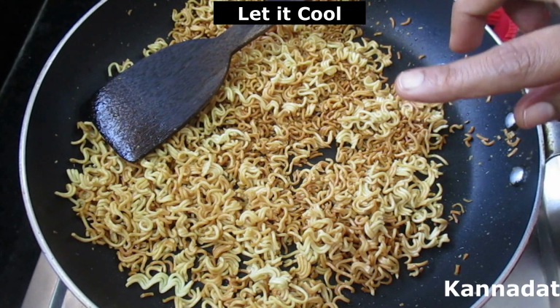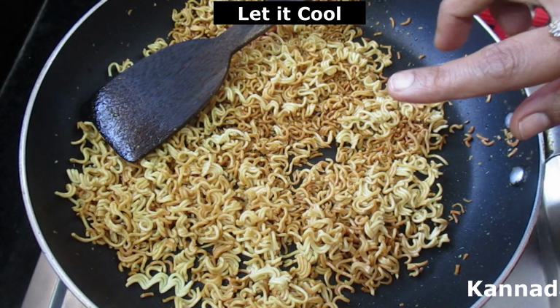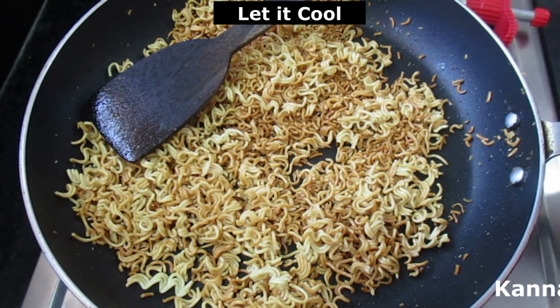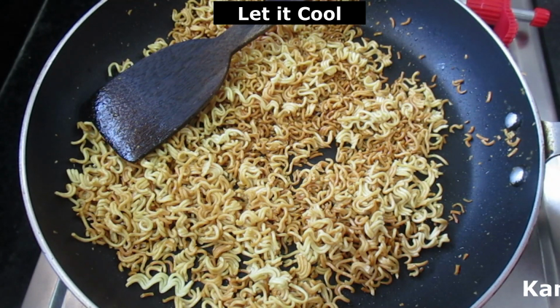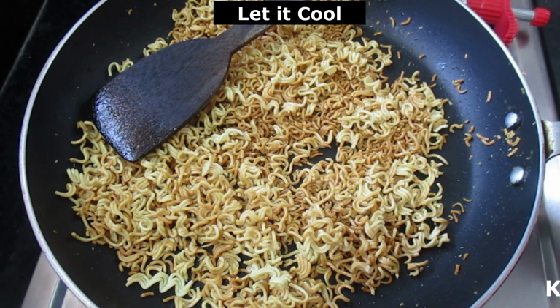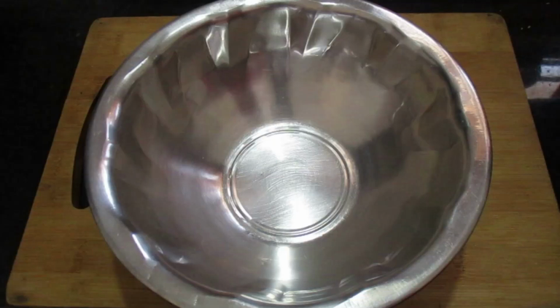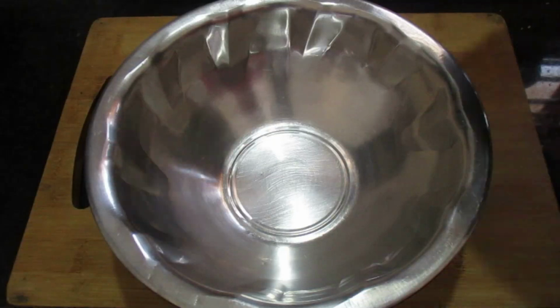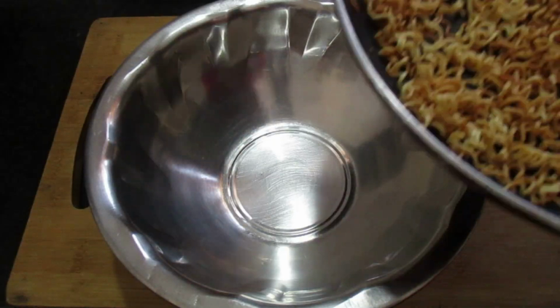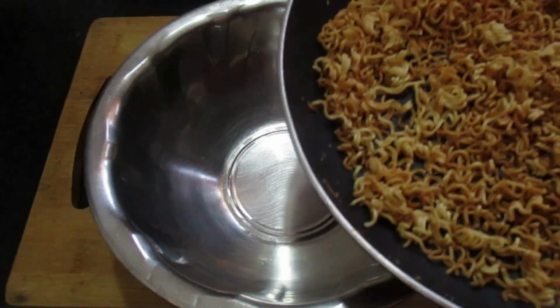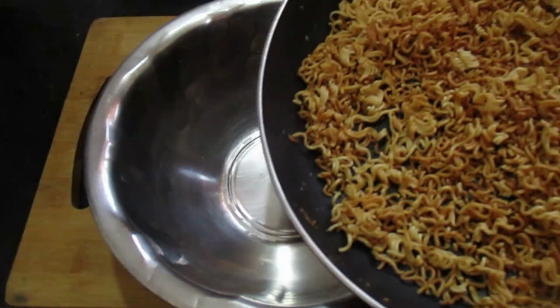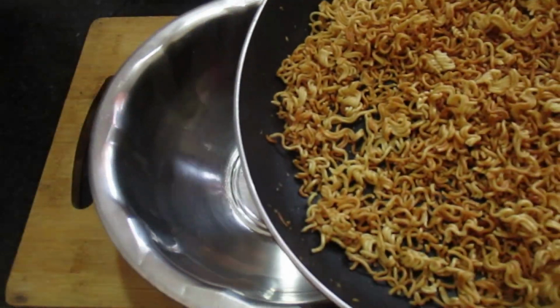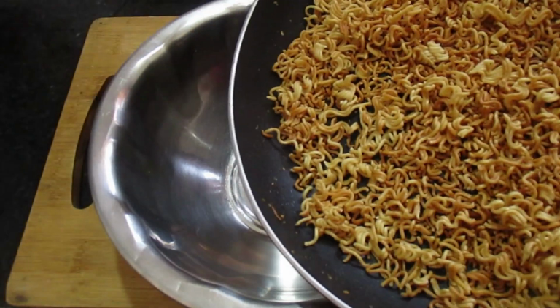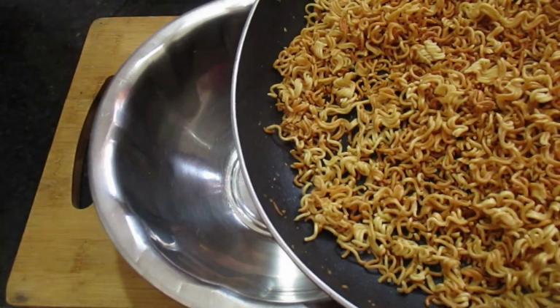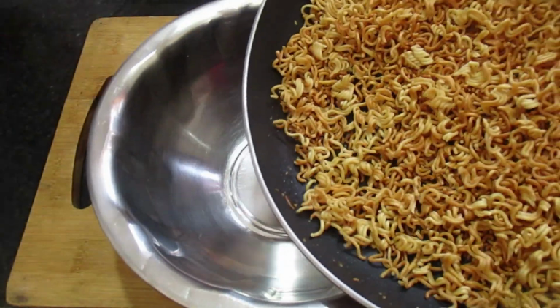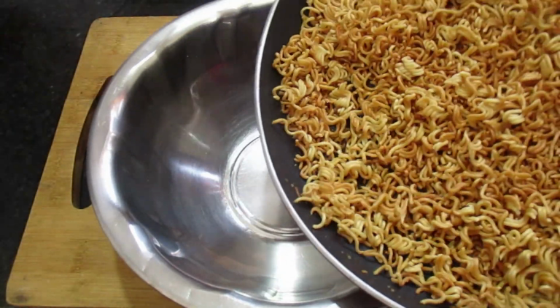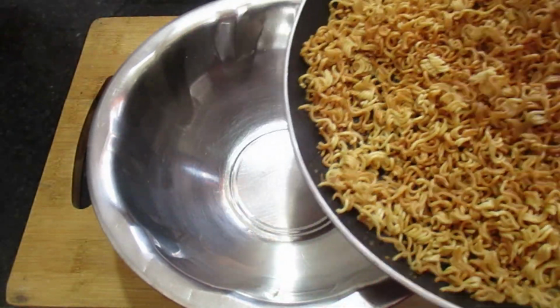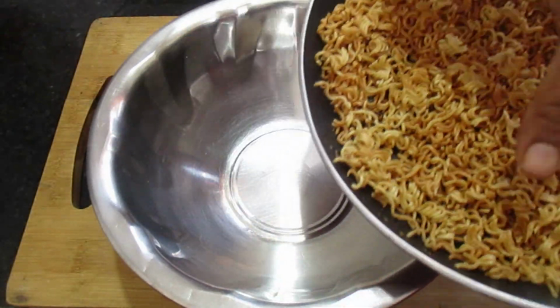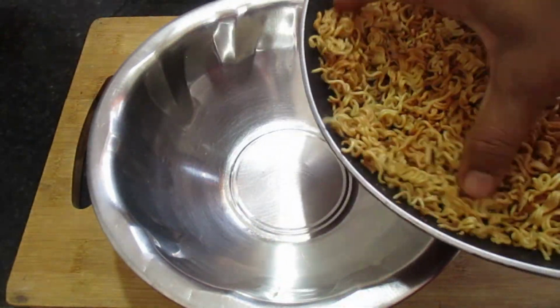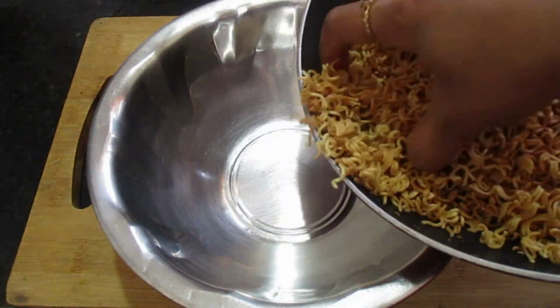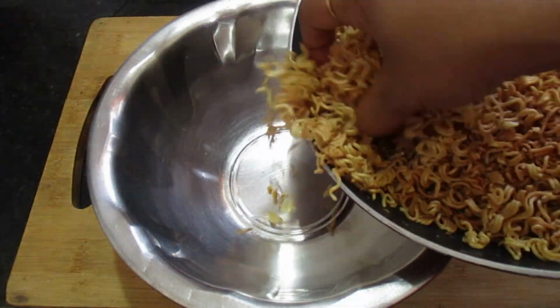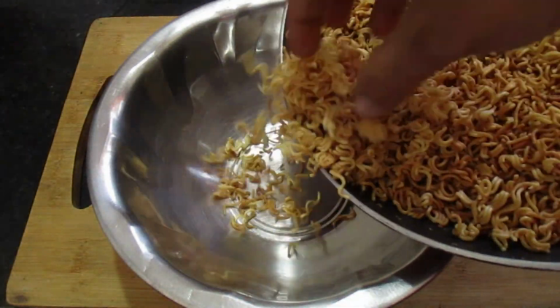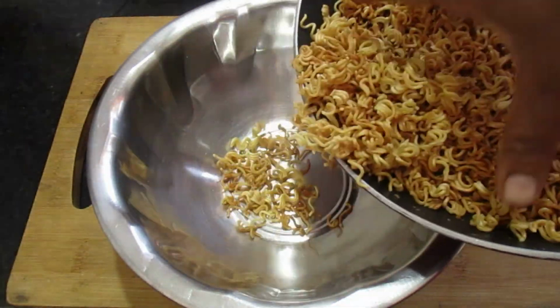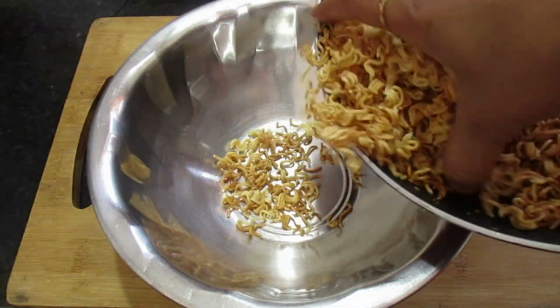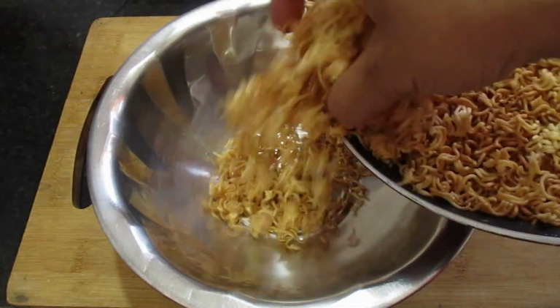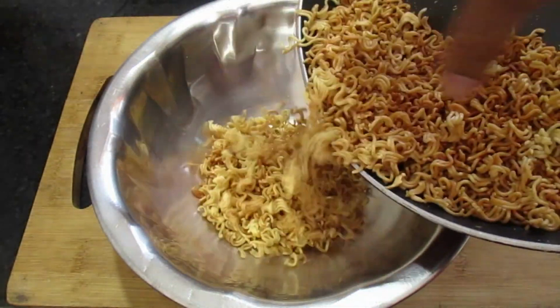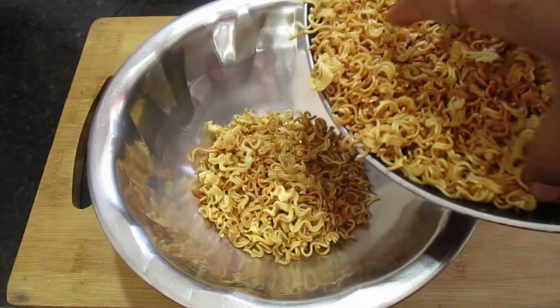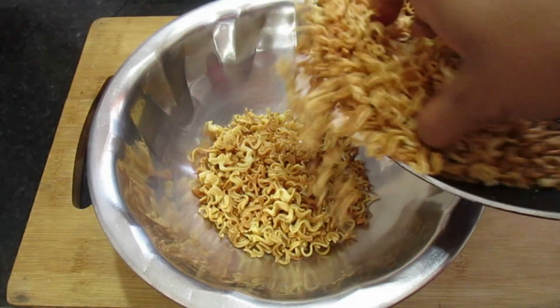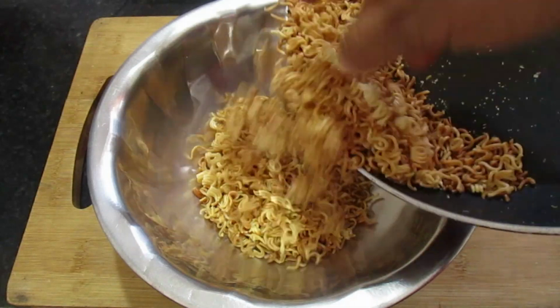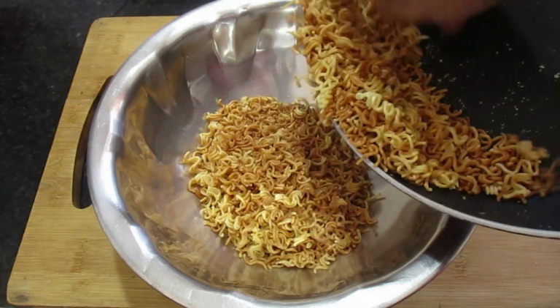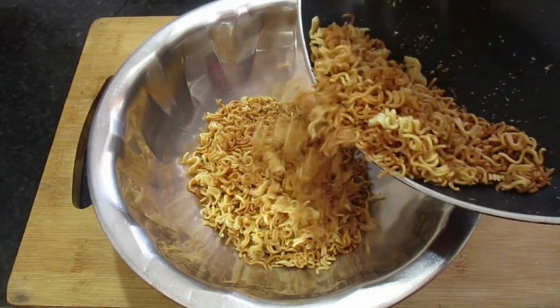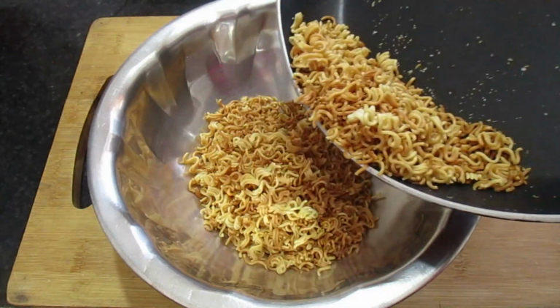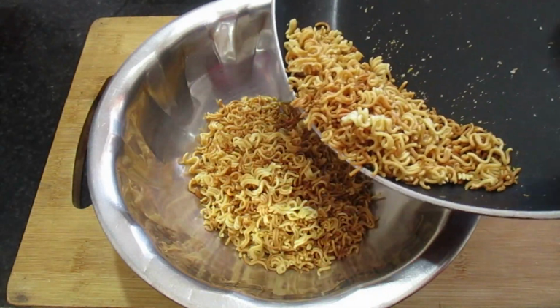I used to use this type of flavor. Next to this, I will use this type of flavor.